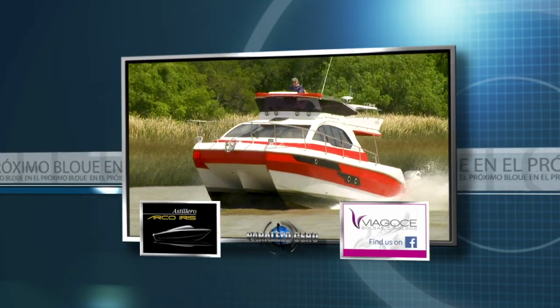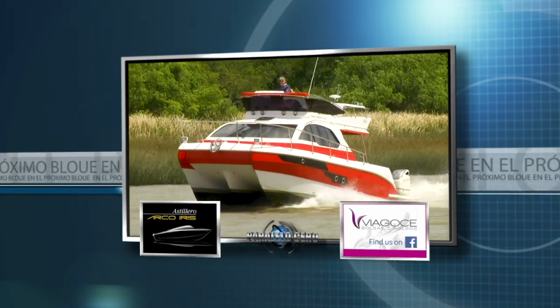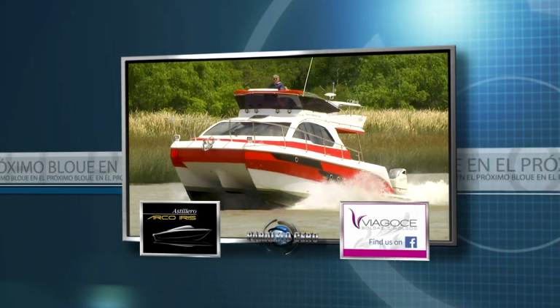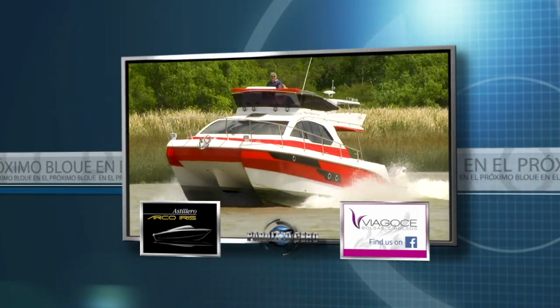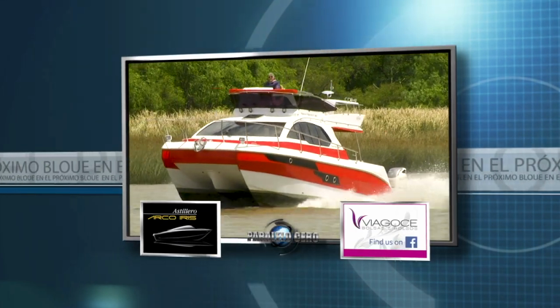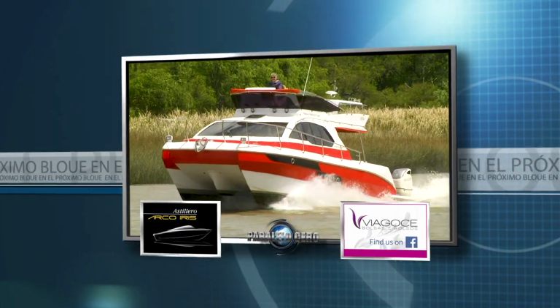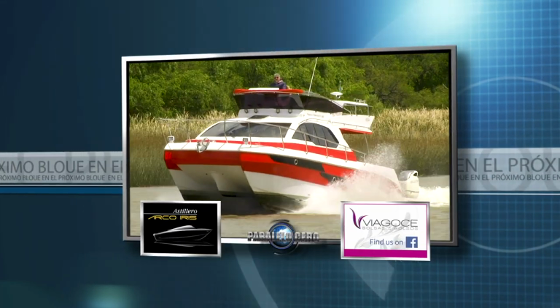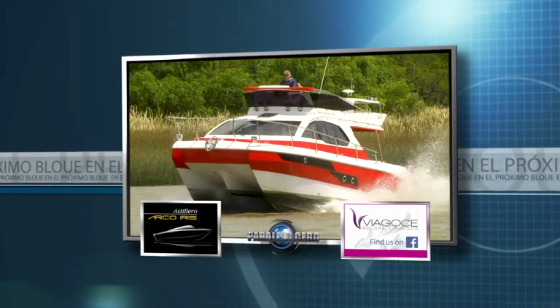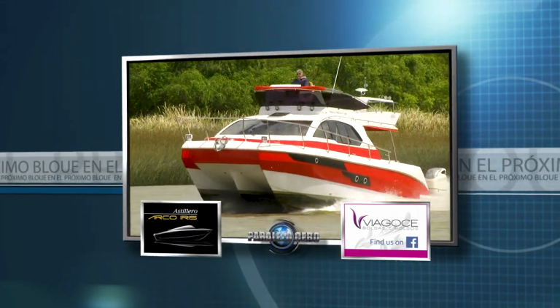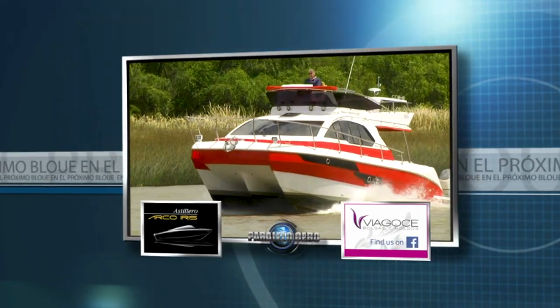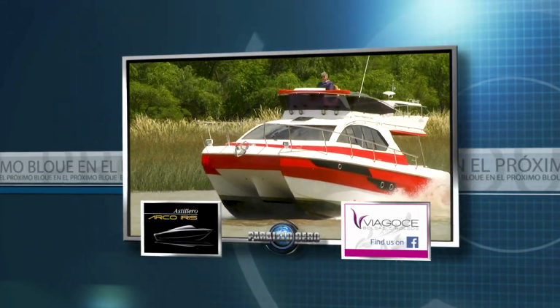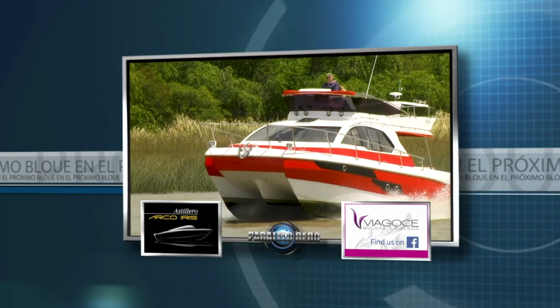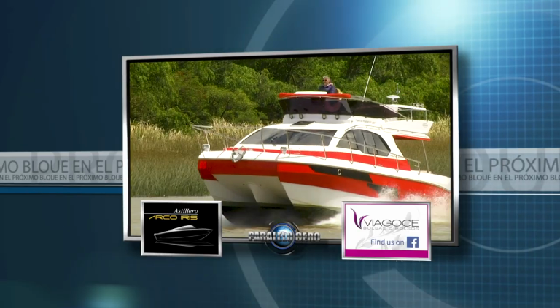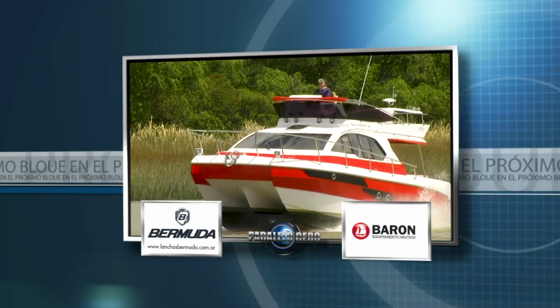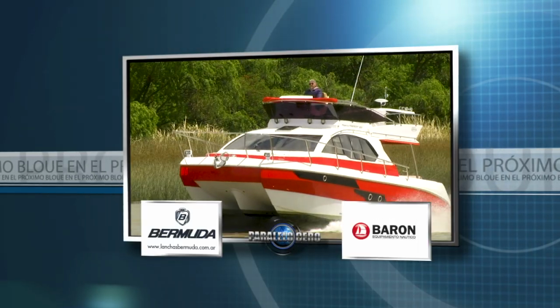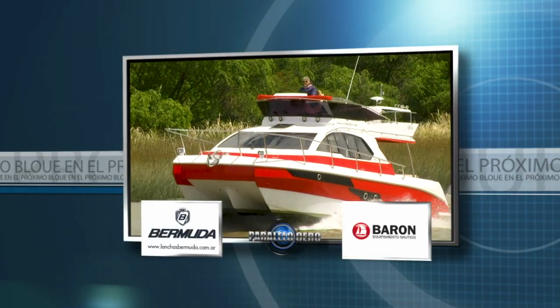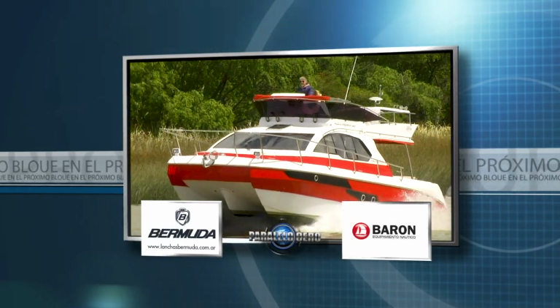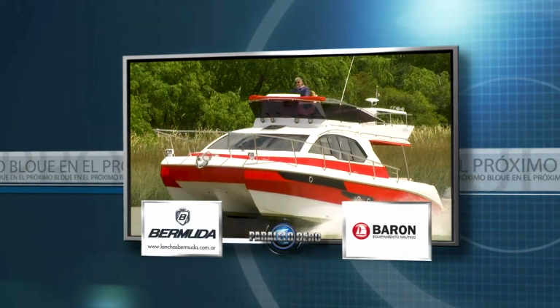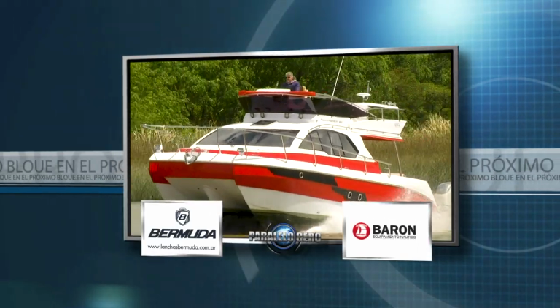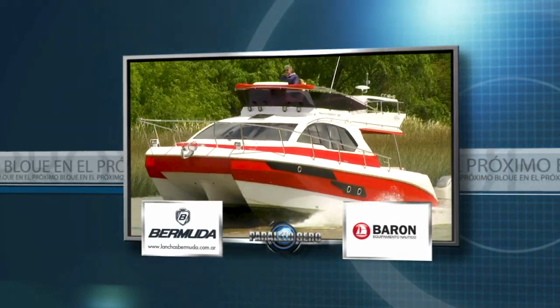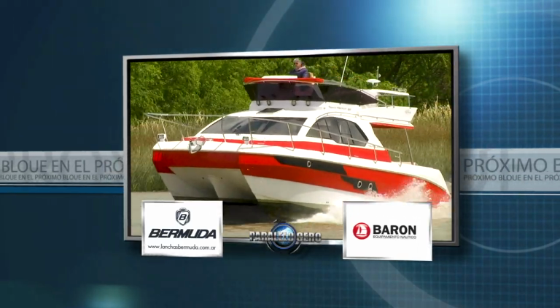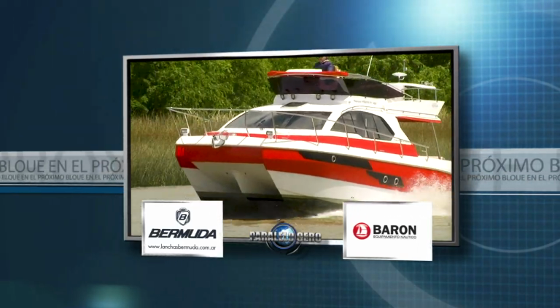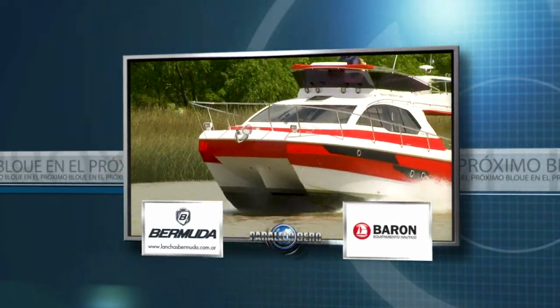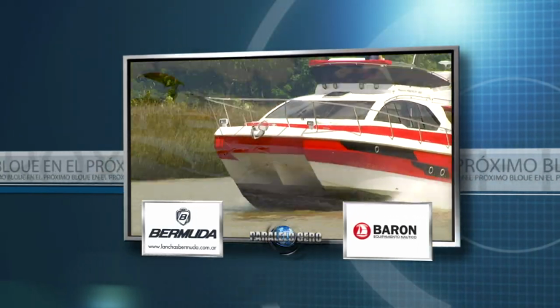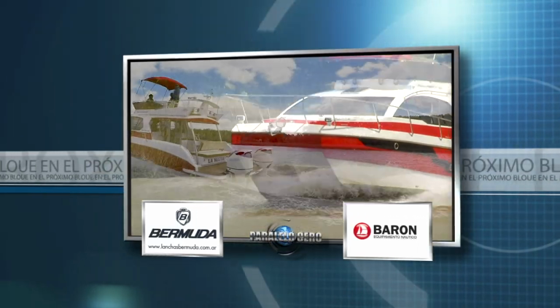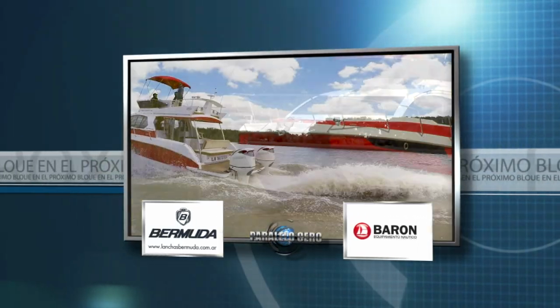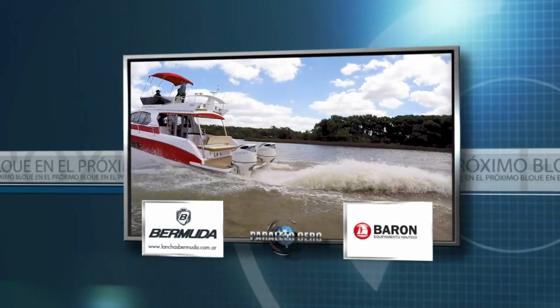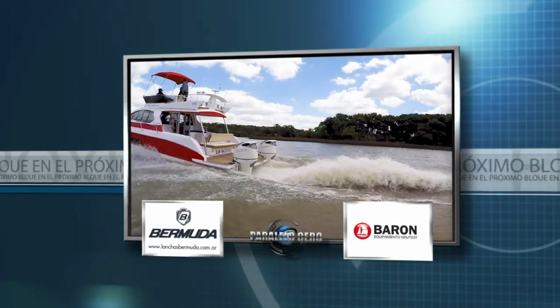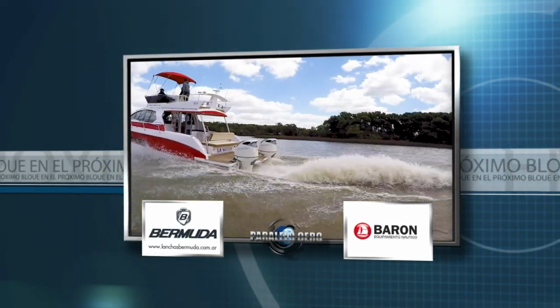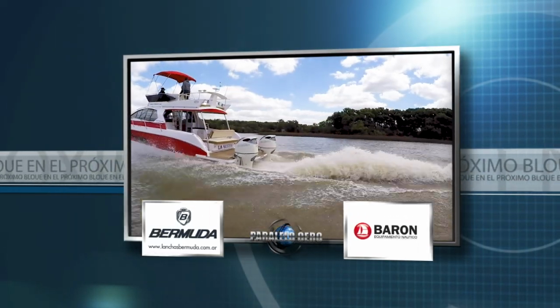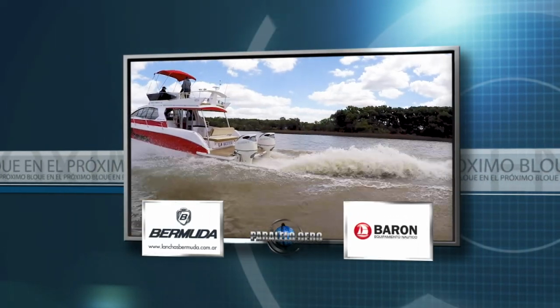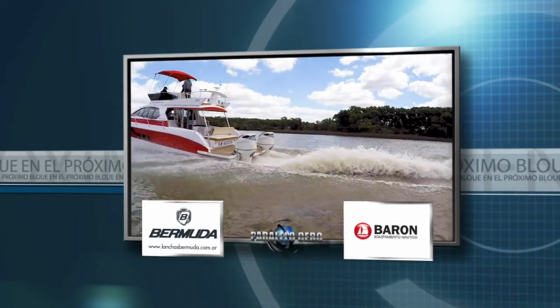Tras la pausa, la propuesta será navegar en un catamarán 100% argentino. Ya volvemos.